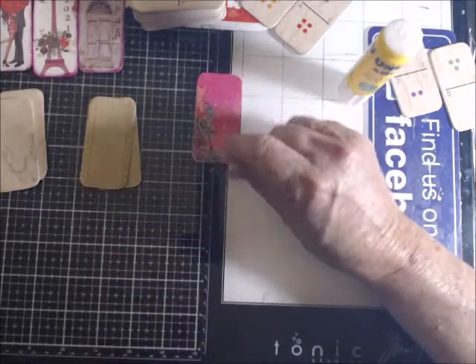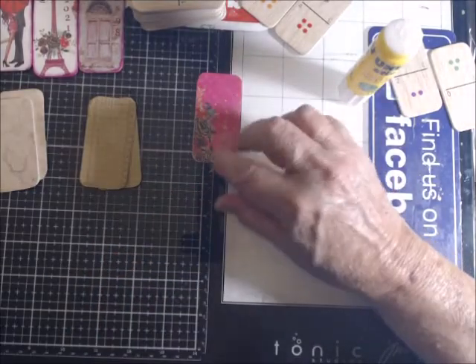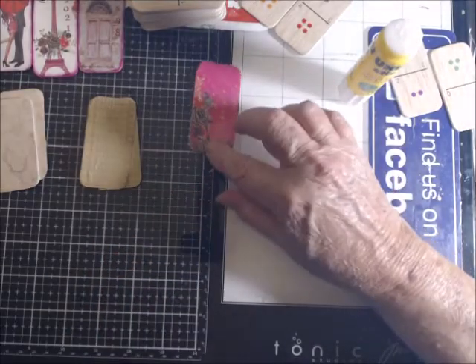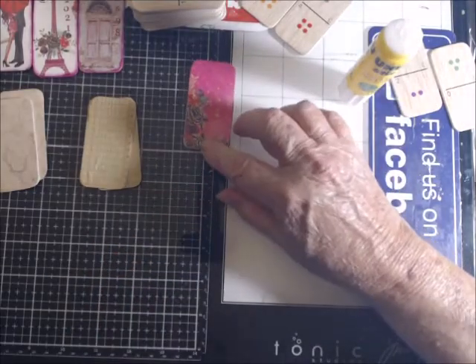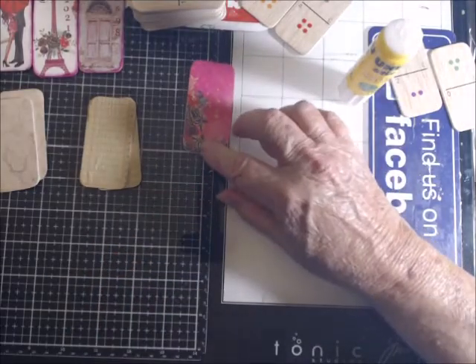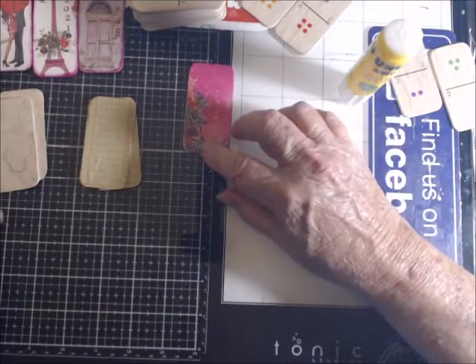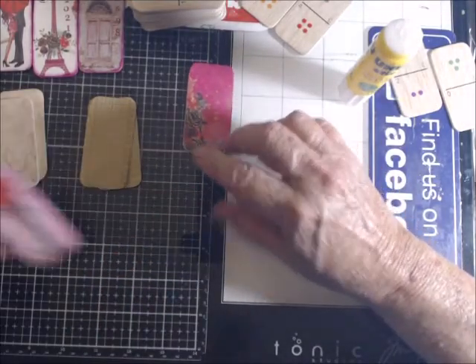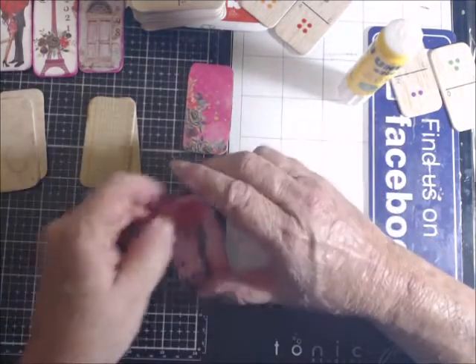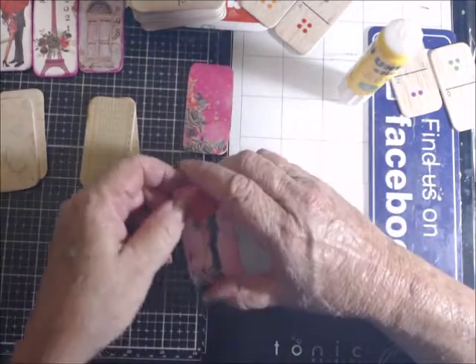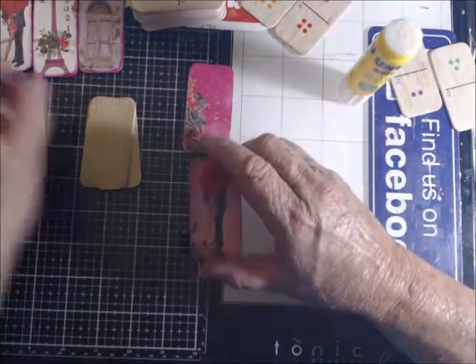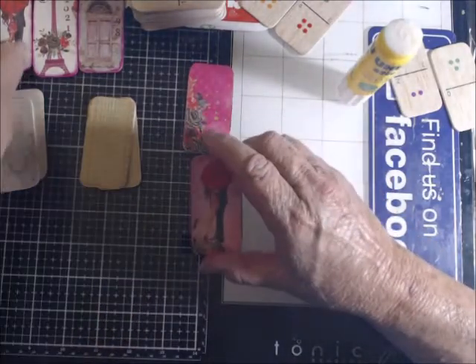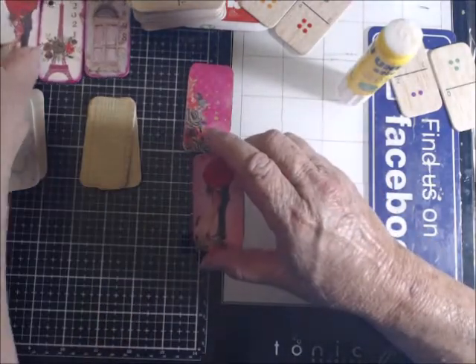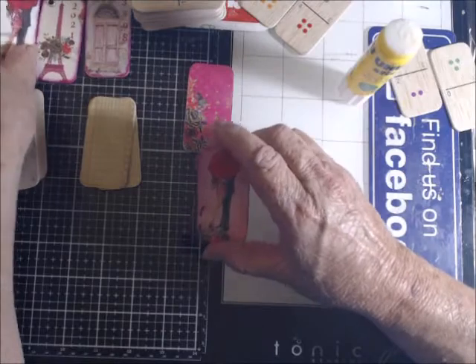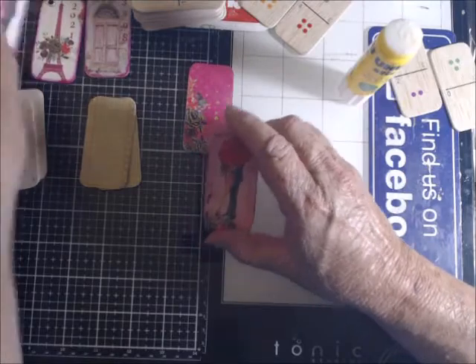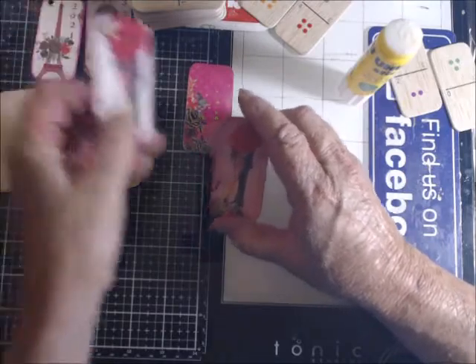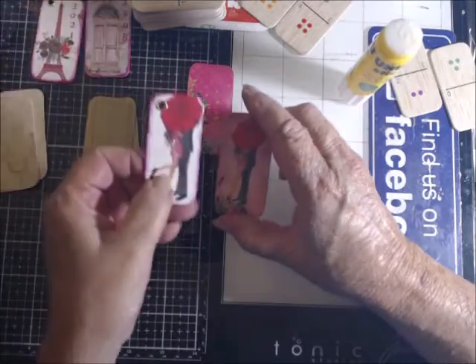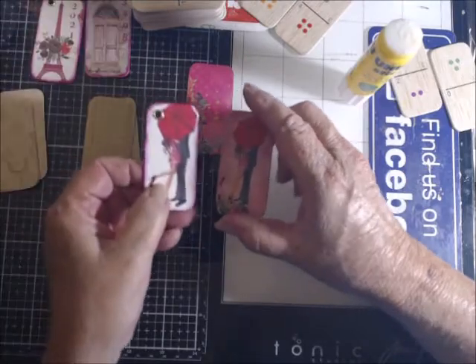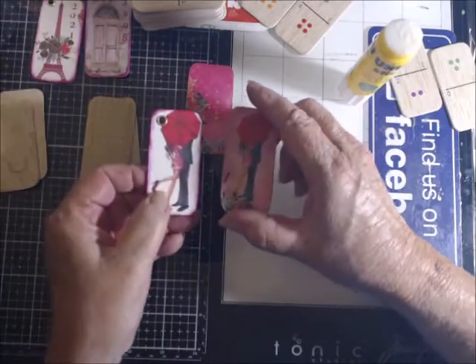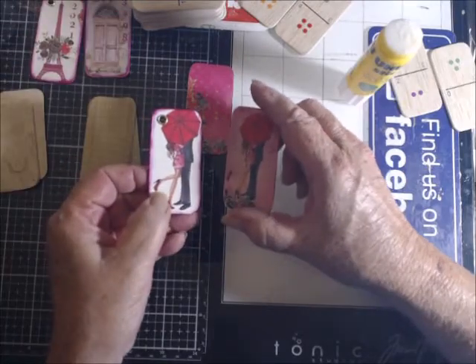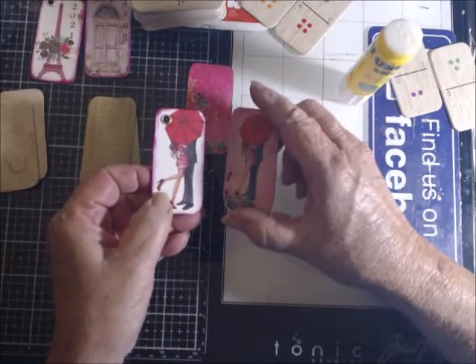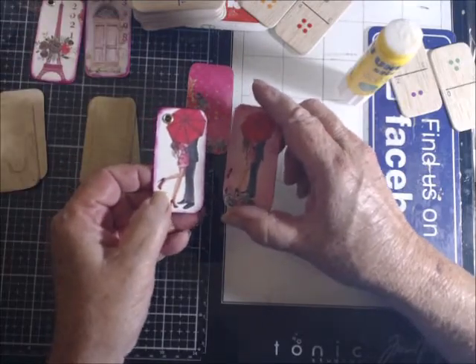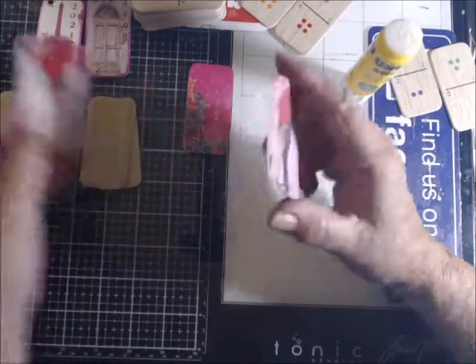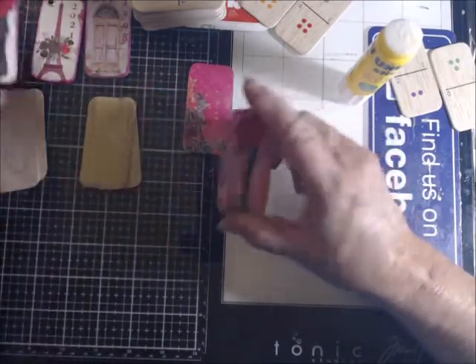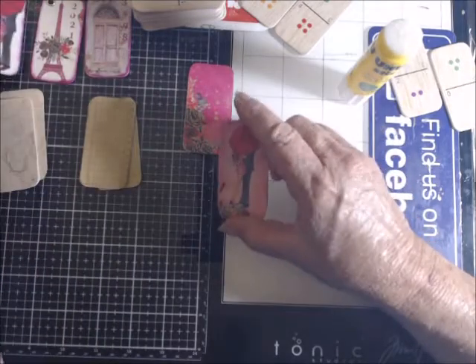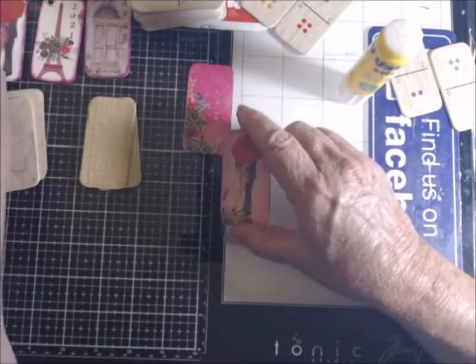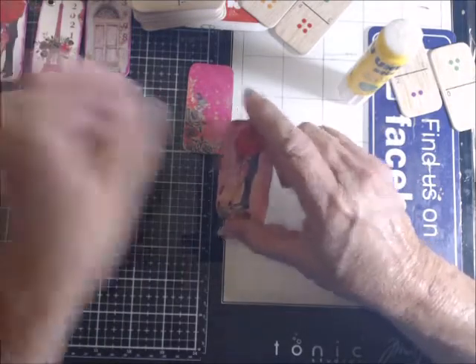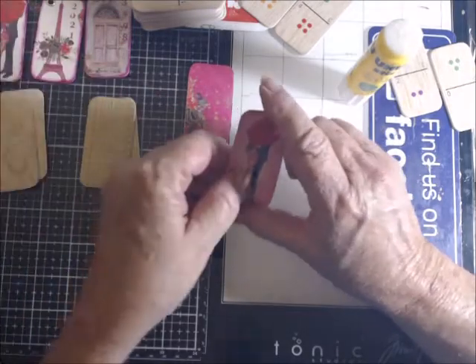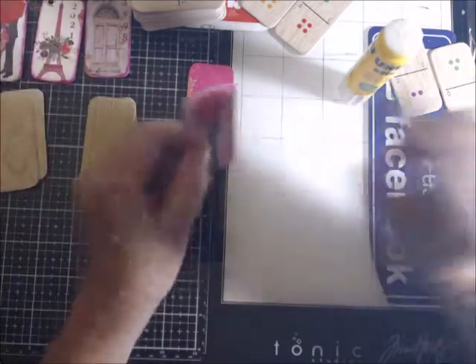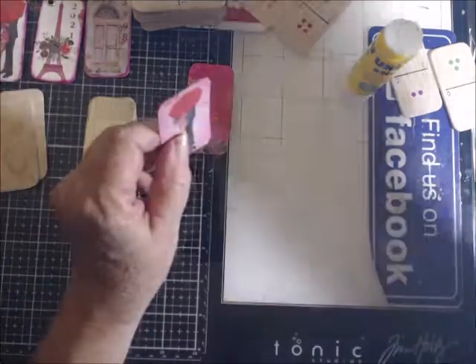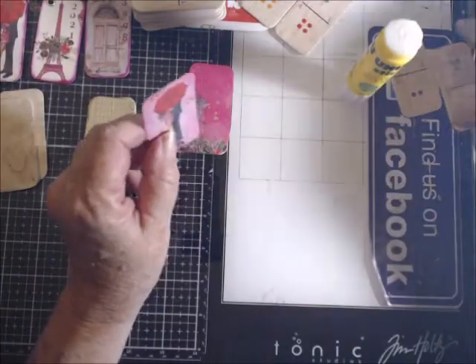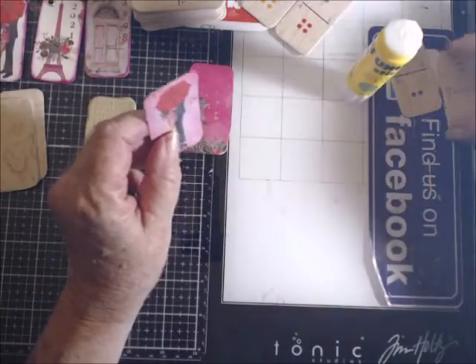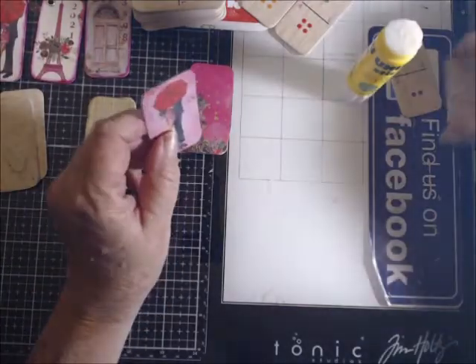Now this is the same couple. Only this one has a white background and this one has a pink background. I'm going to use it anyway.